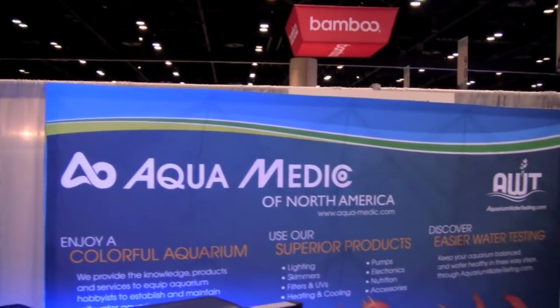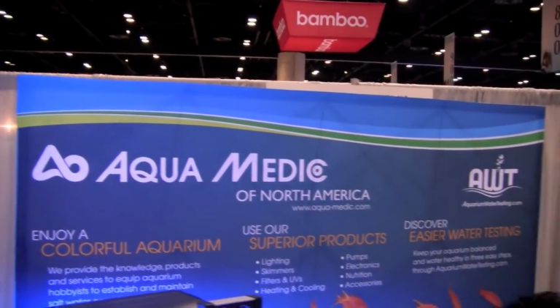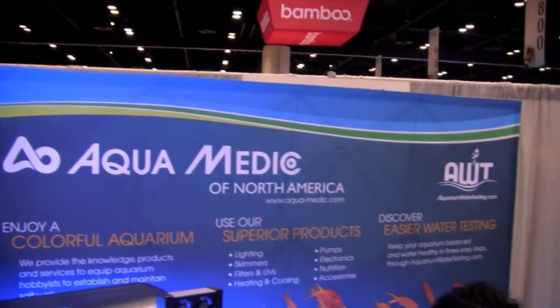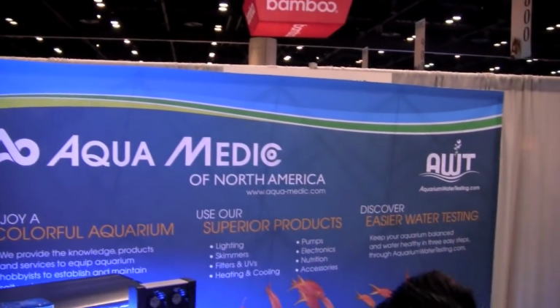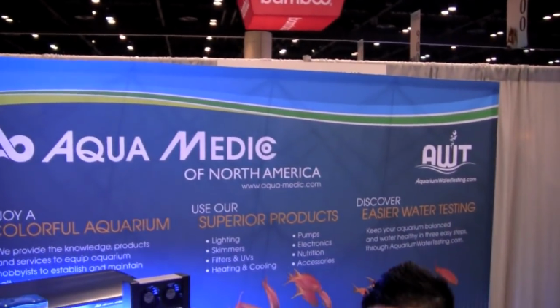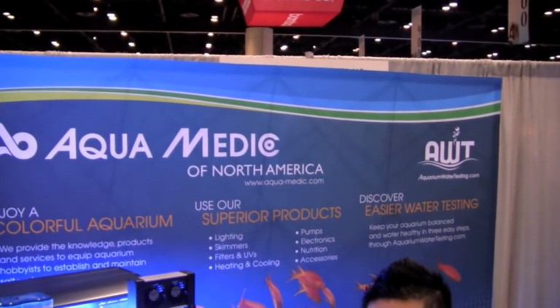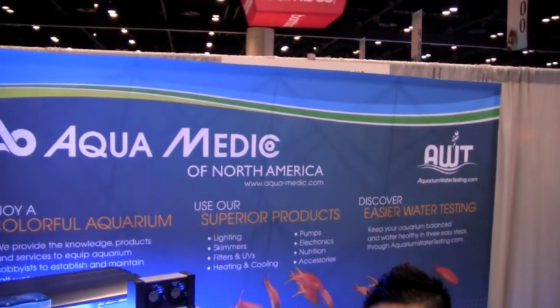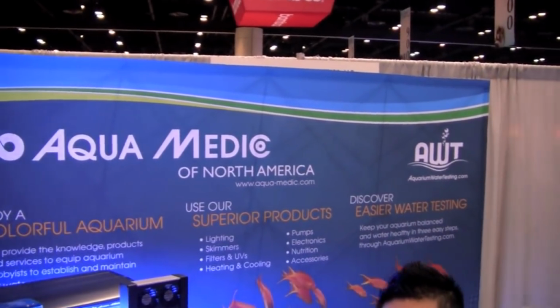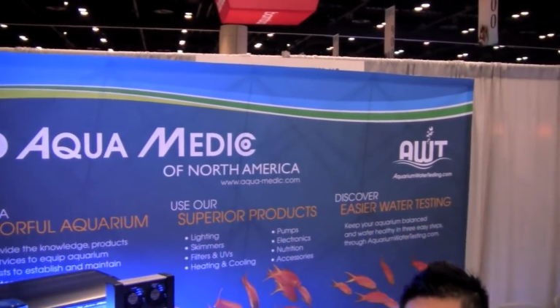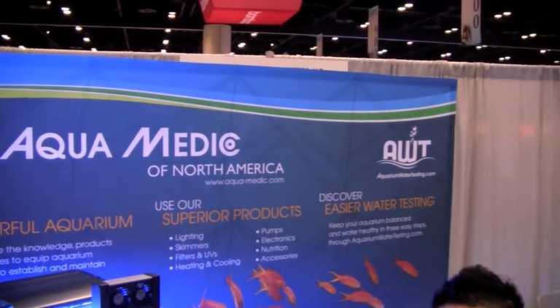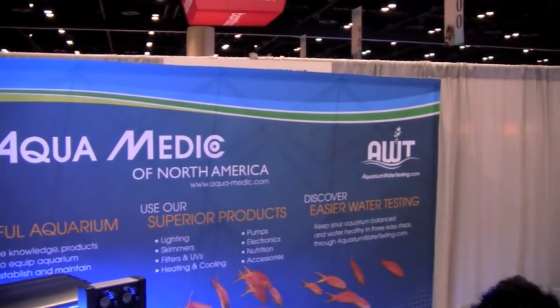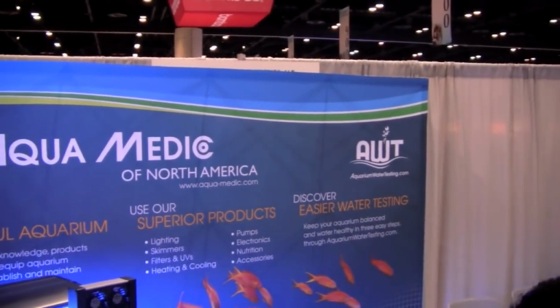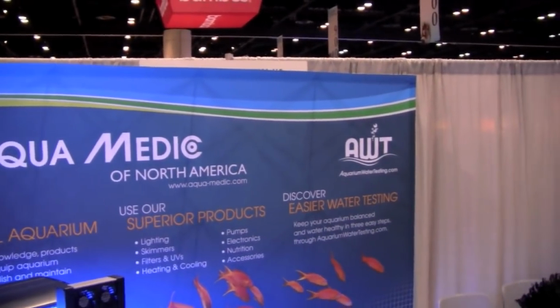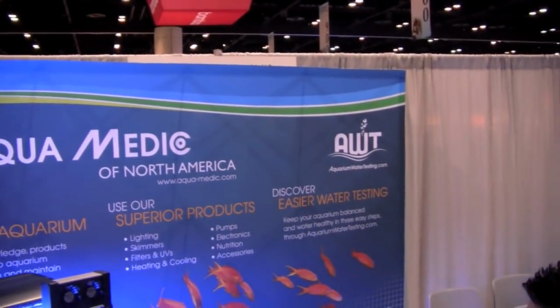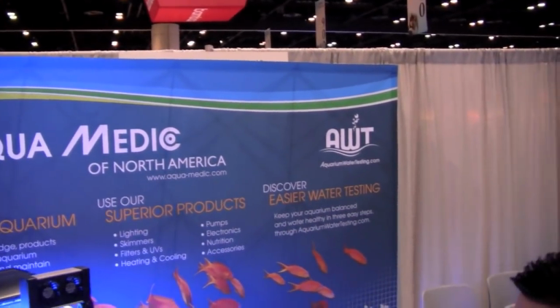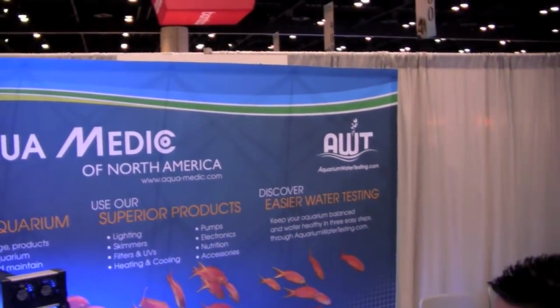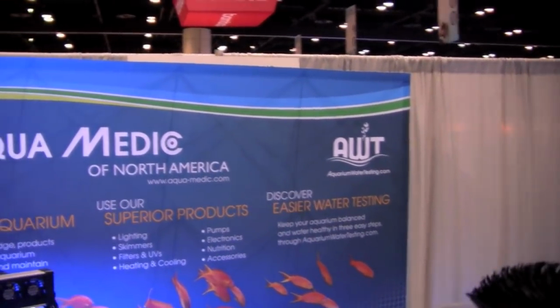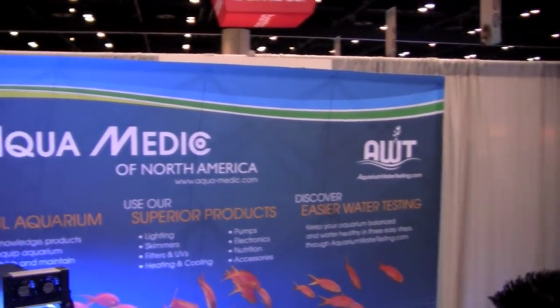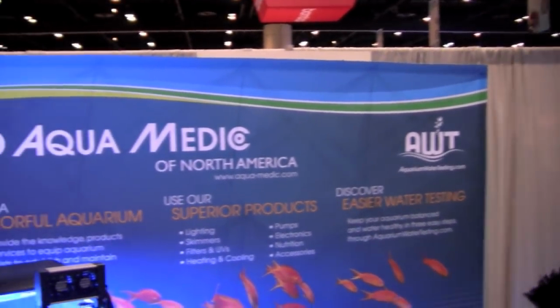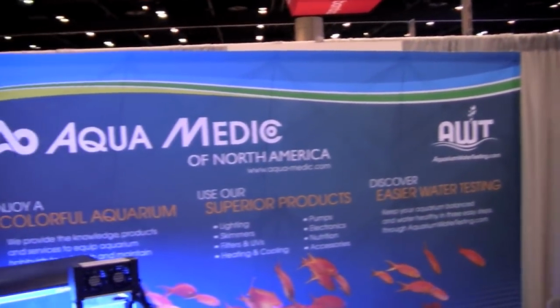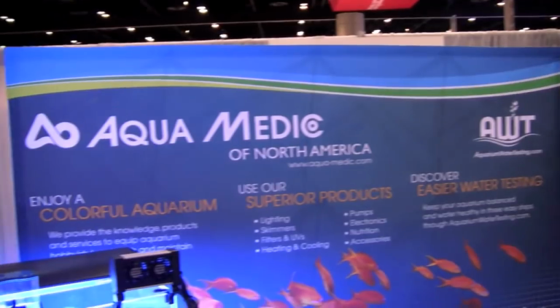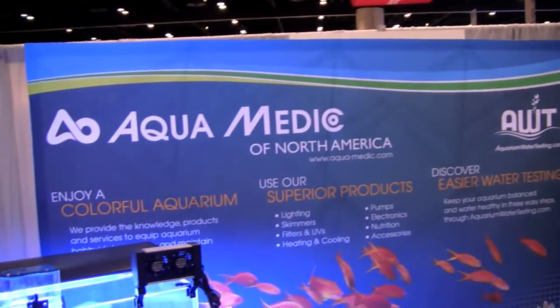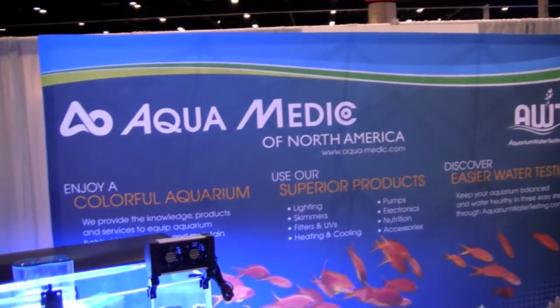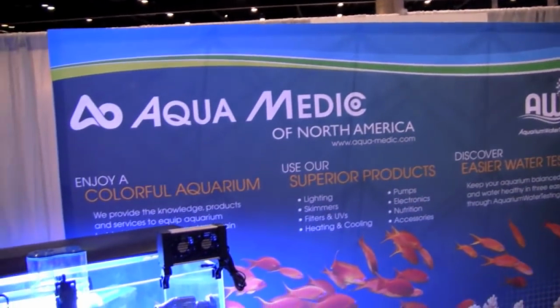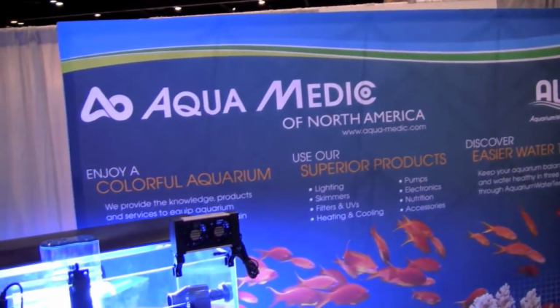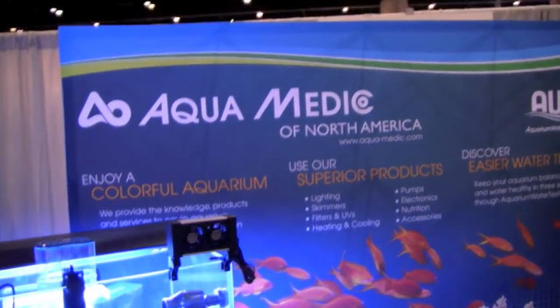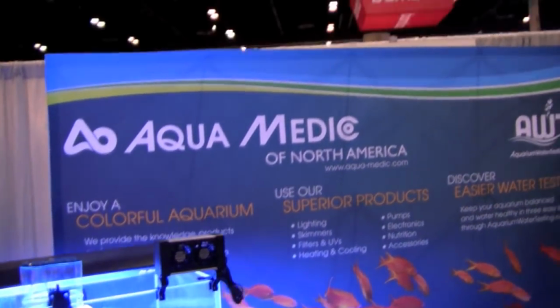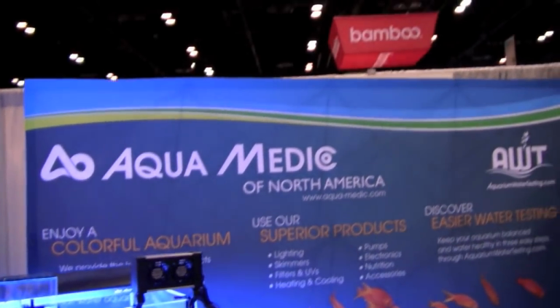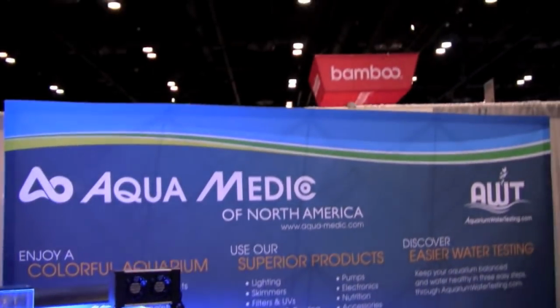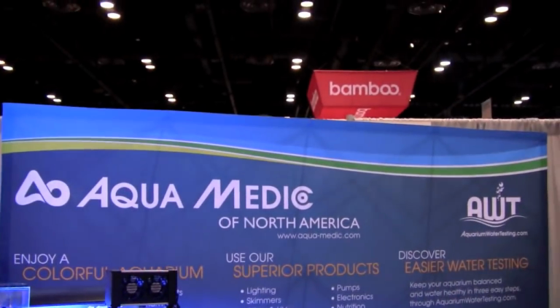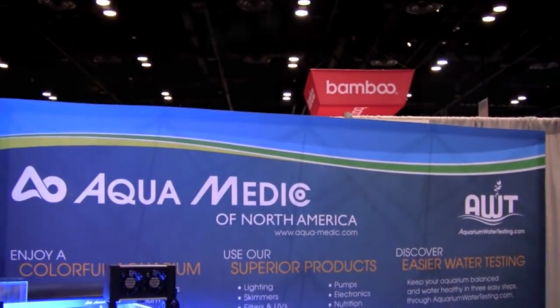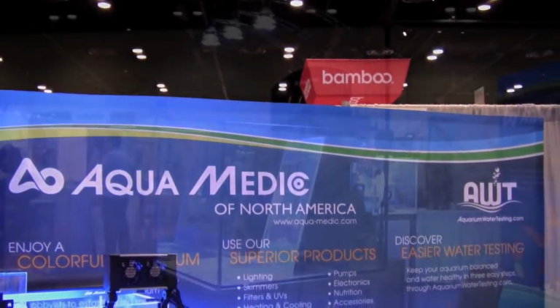Nanotanks are very popular today. Aquamedic is offering a system built in Germany that is very impressive.